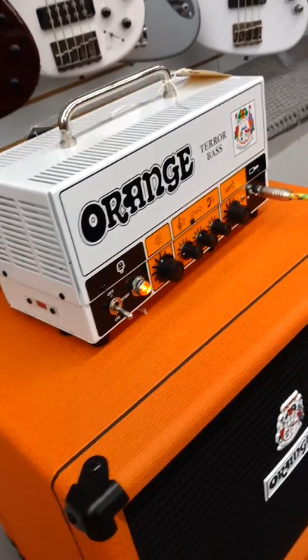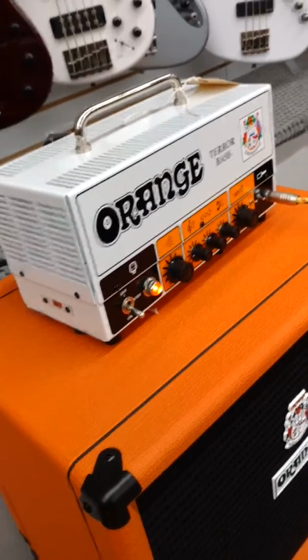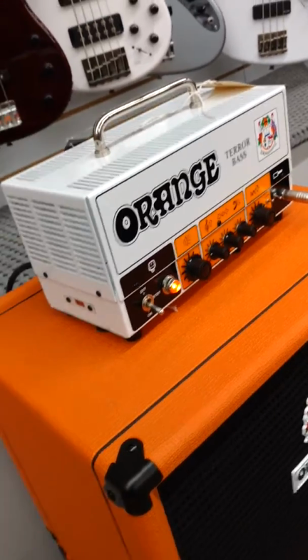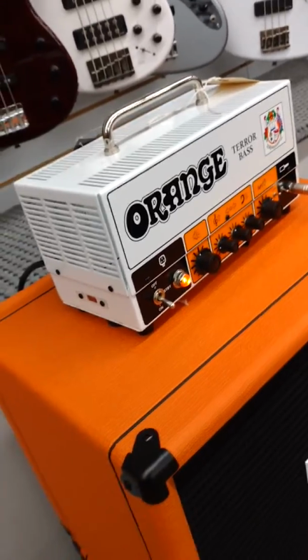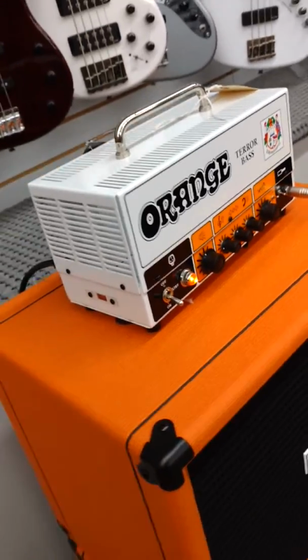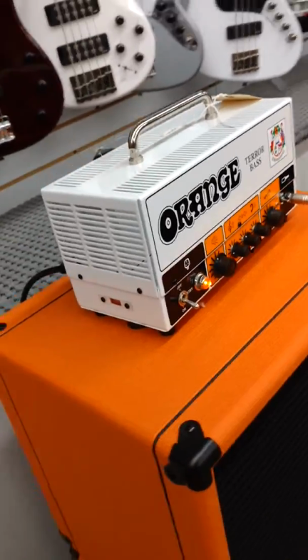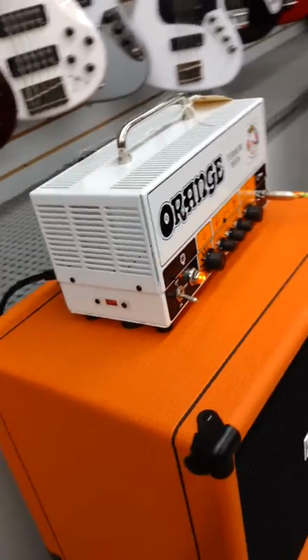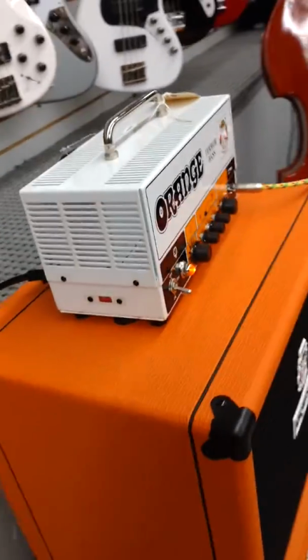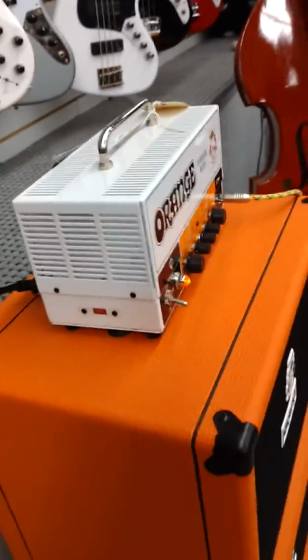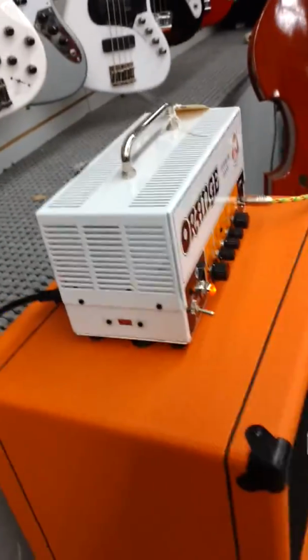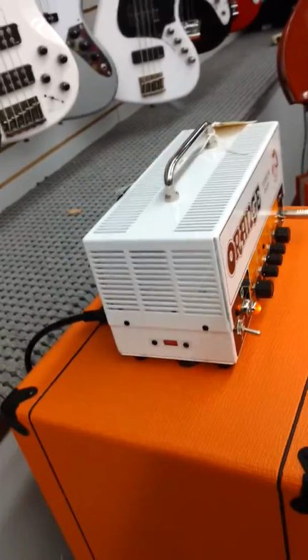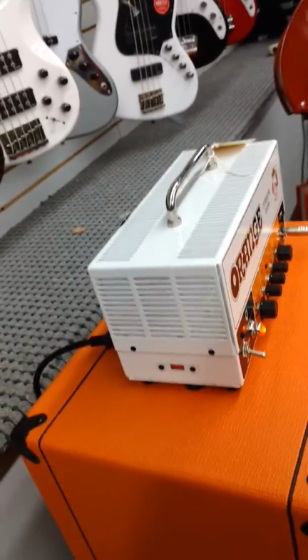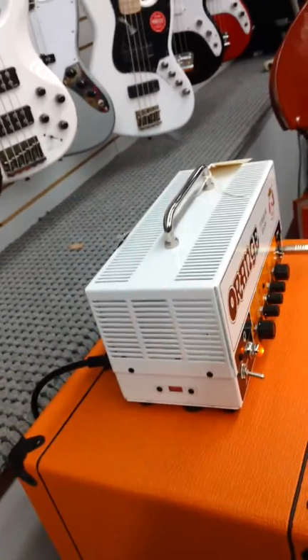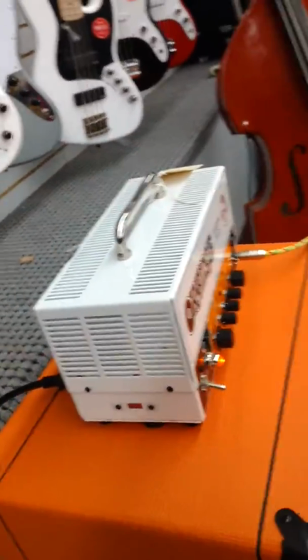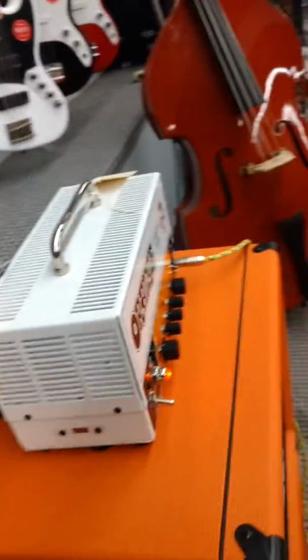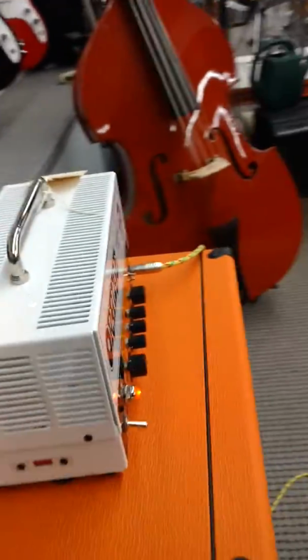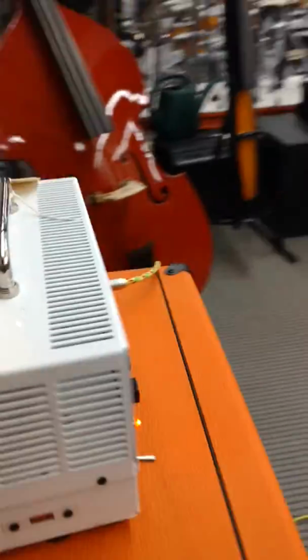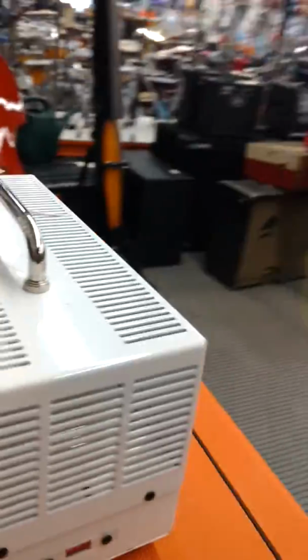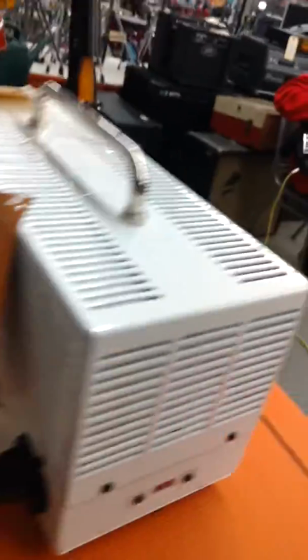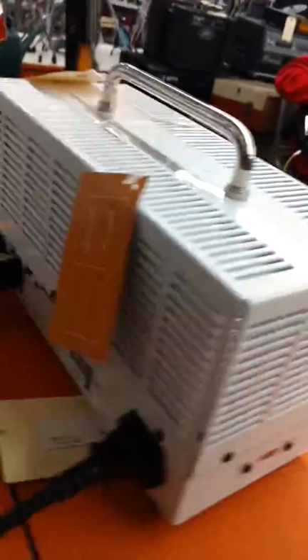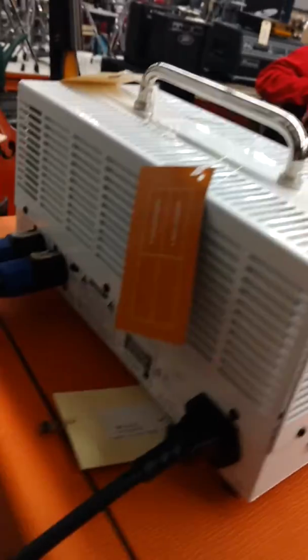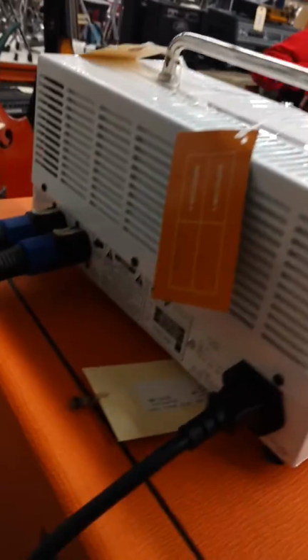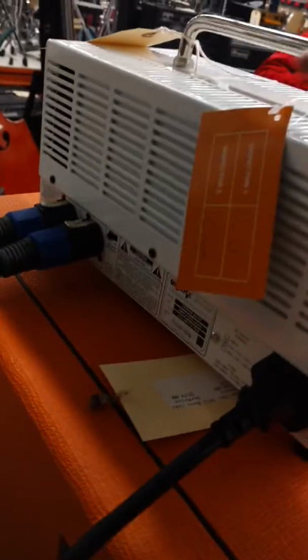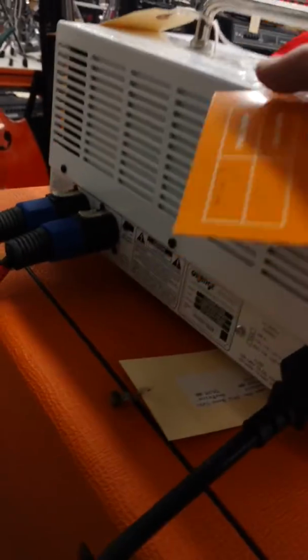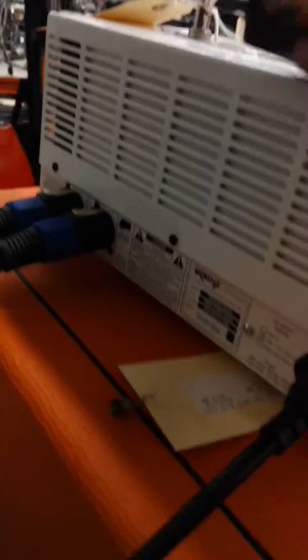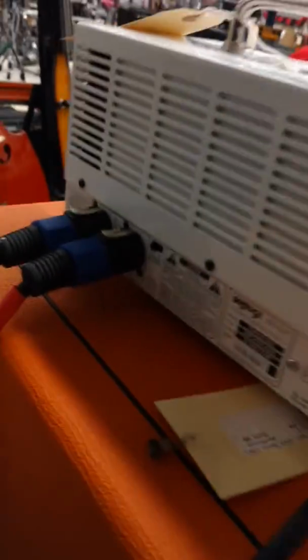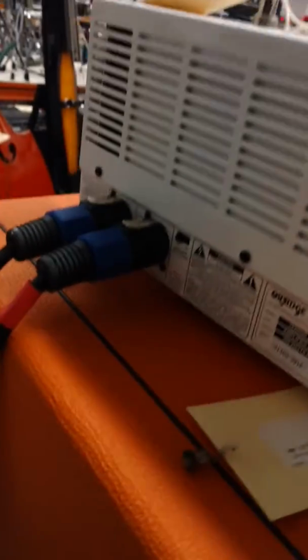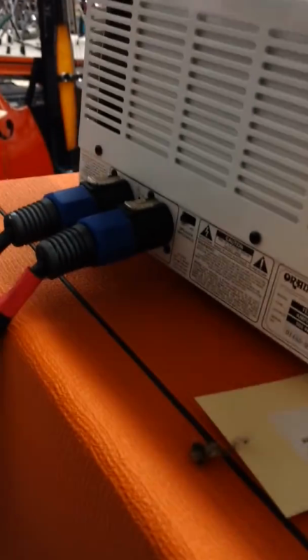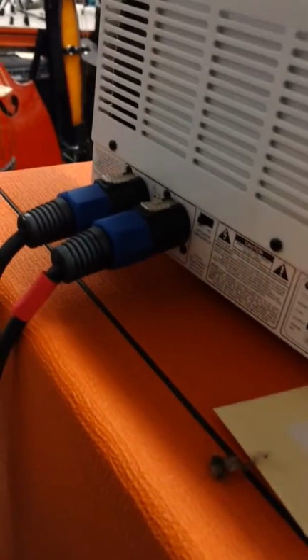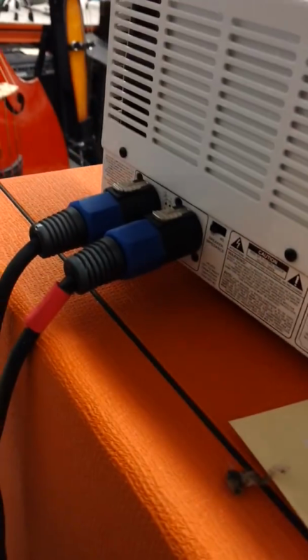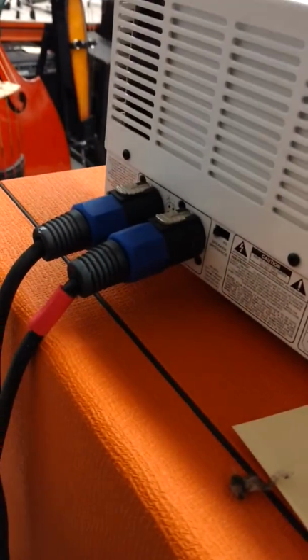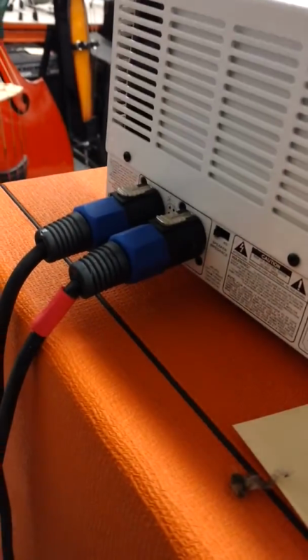Small lunchbox style profile. In the back, pretty straightforward — it's all Neutrik connections.